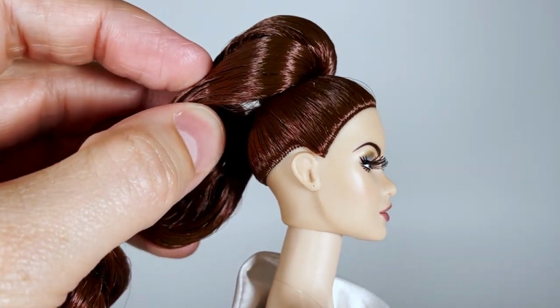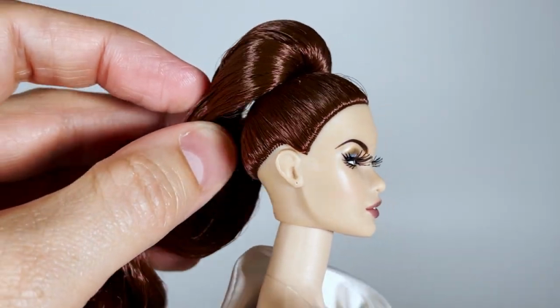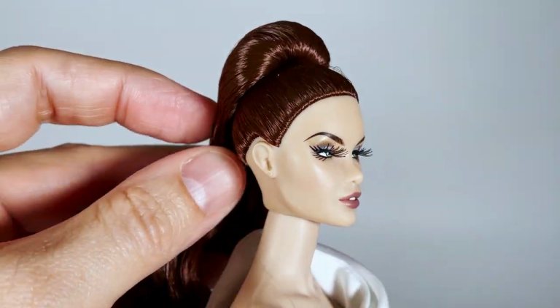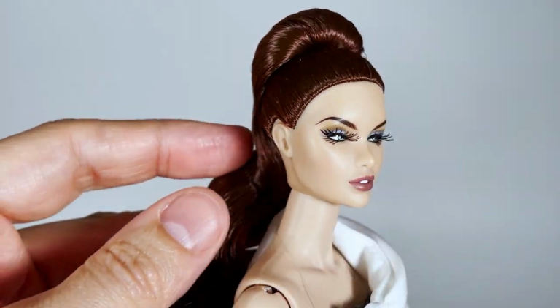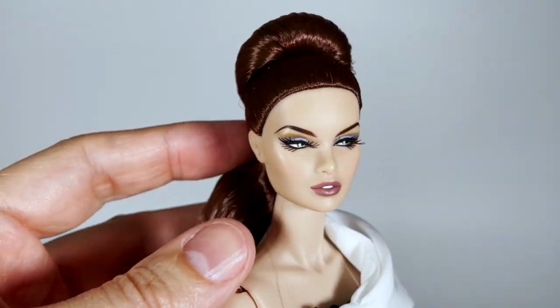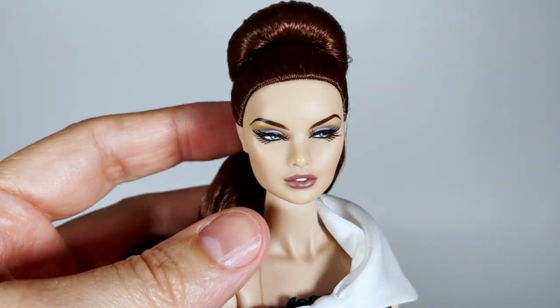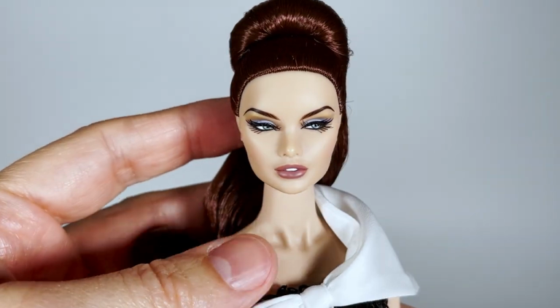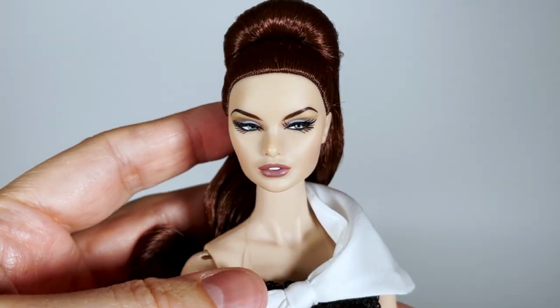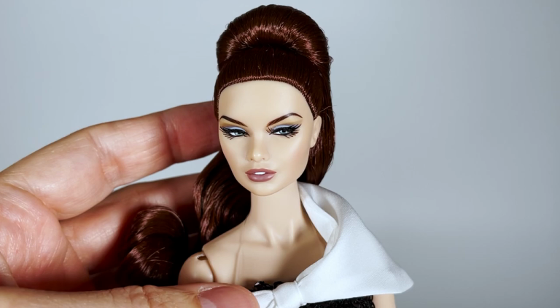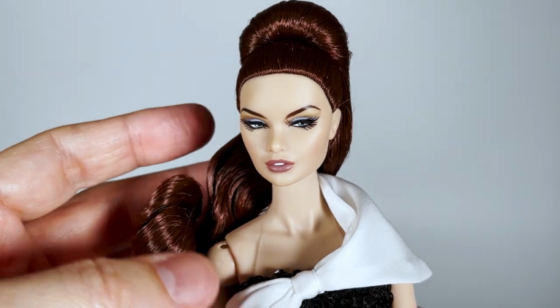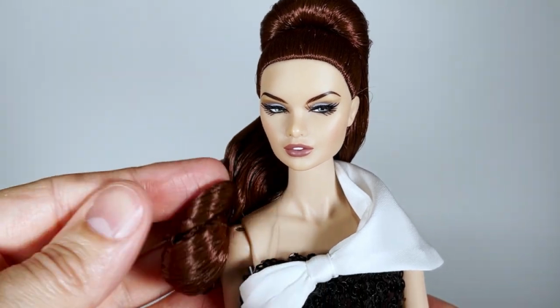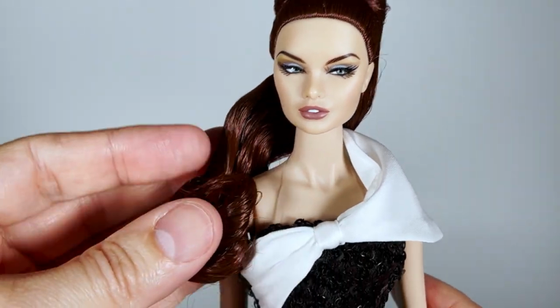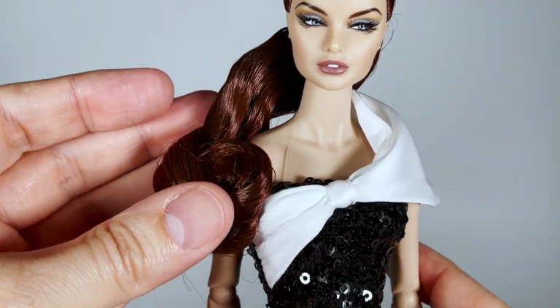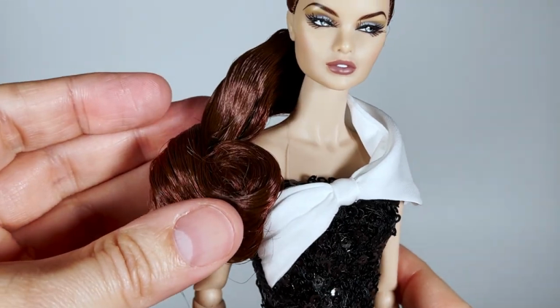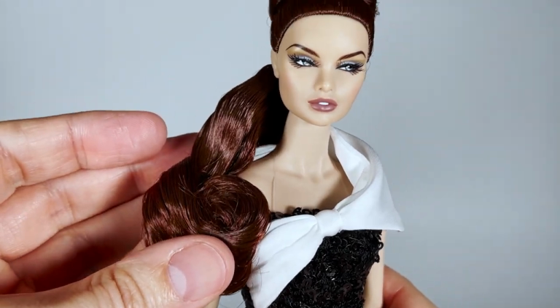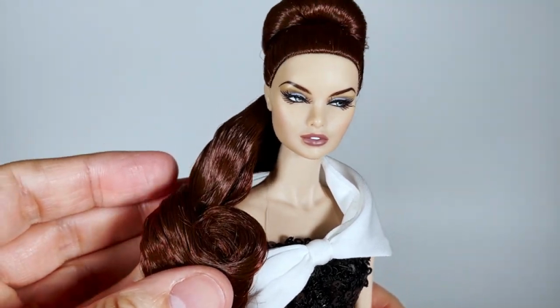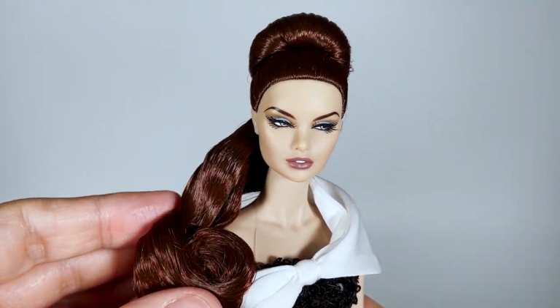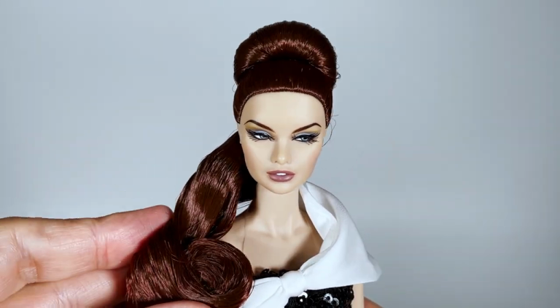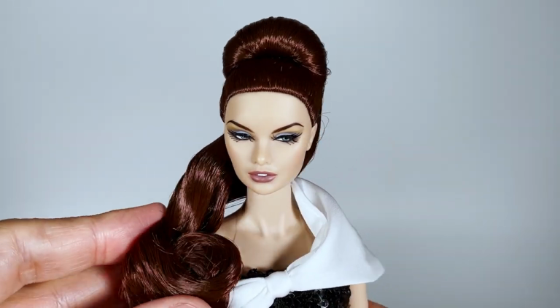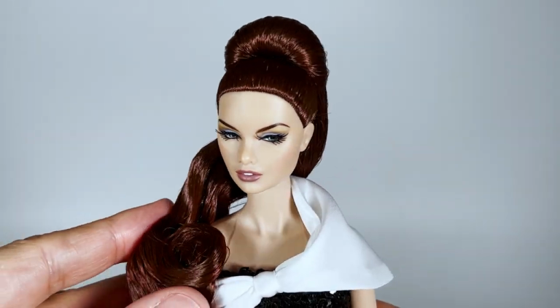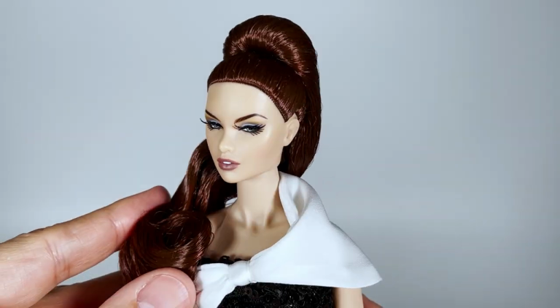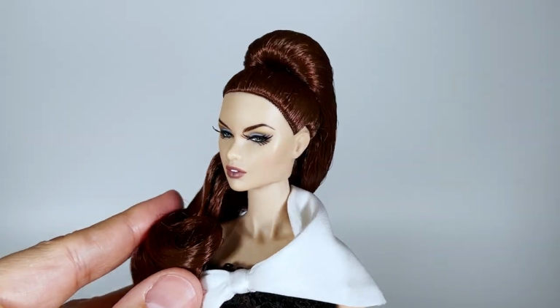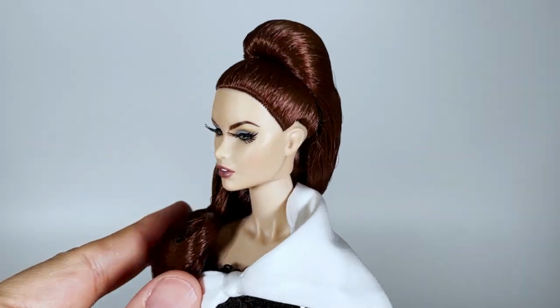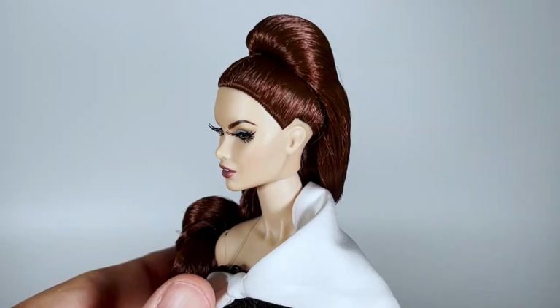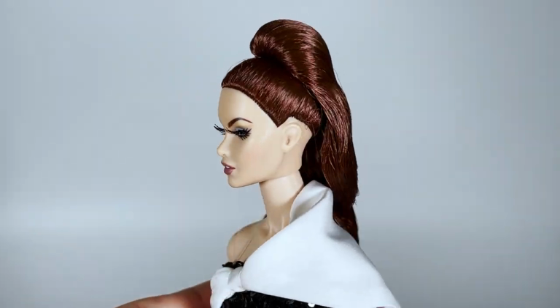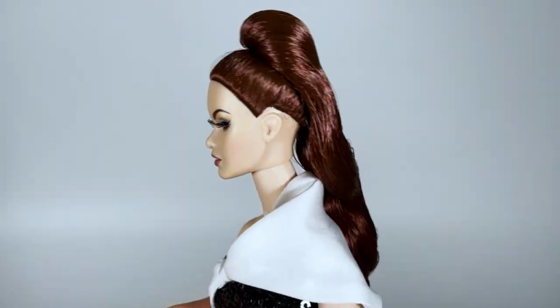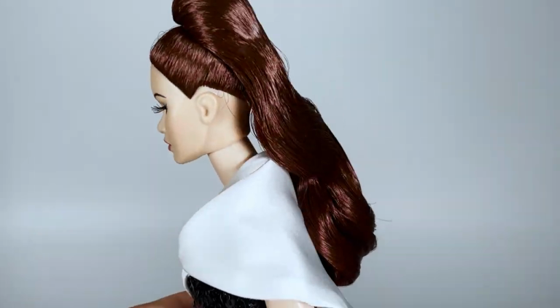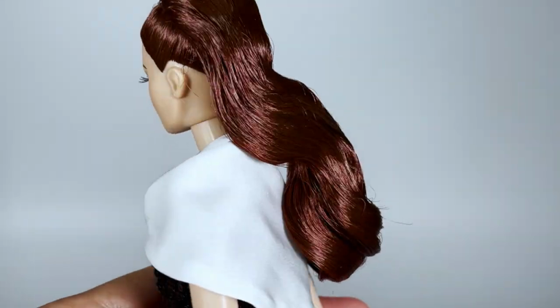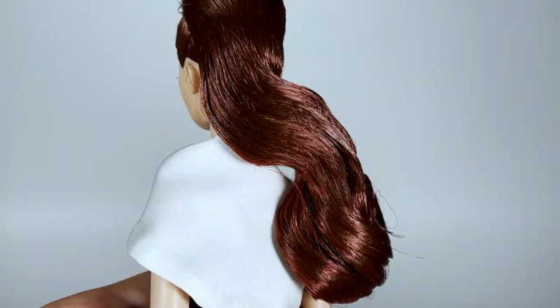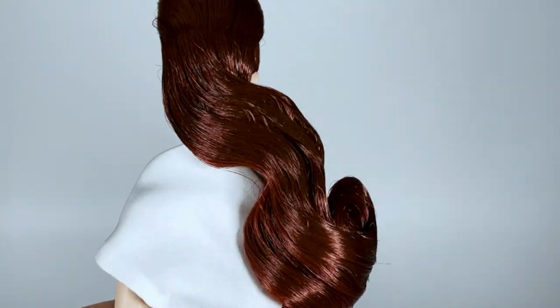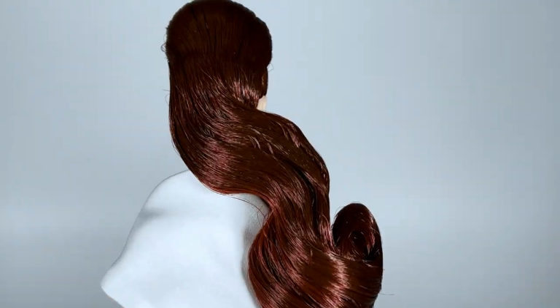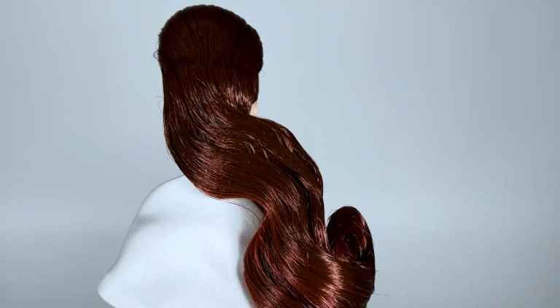Since I saw the promo pictures I knew I had to change her hair — something fresher, more current, and less dated. I will show you her new hairstyle later in the video.